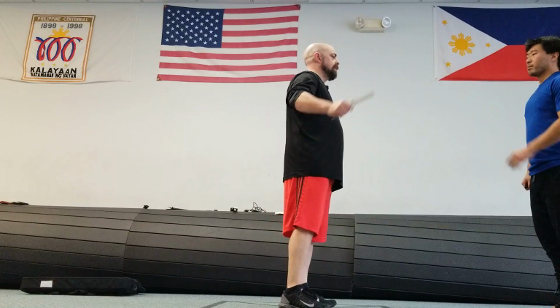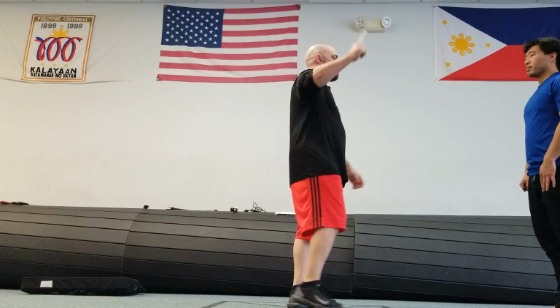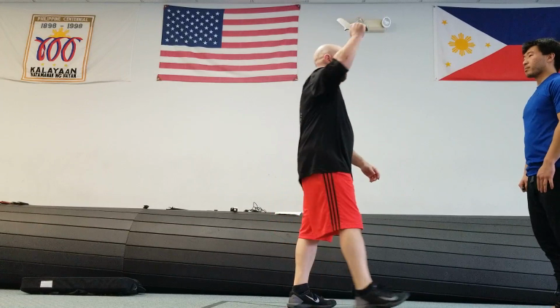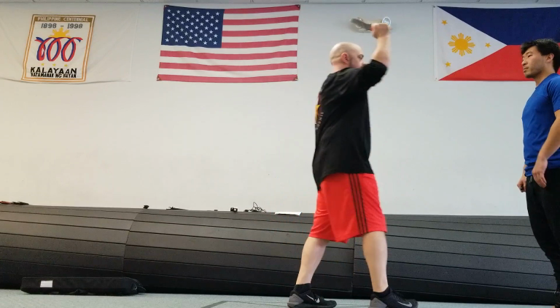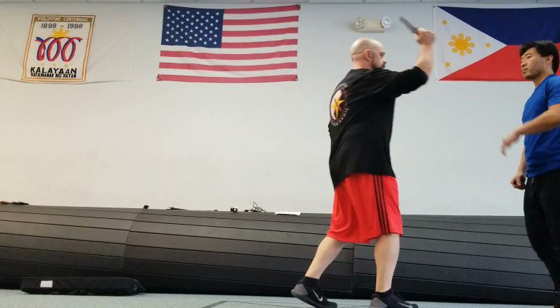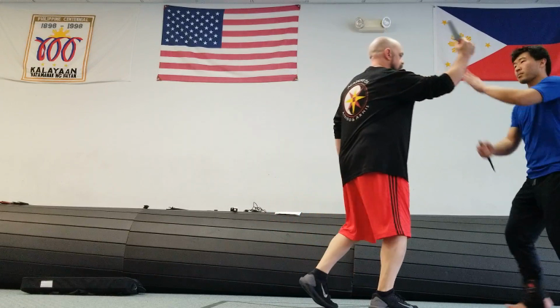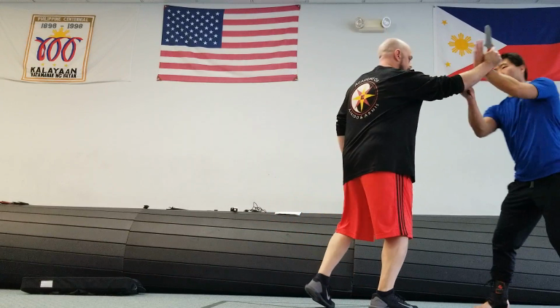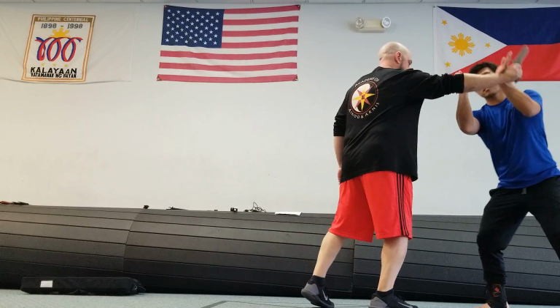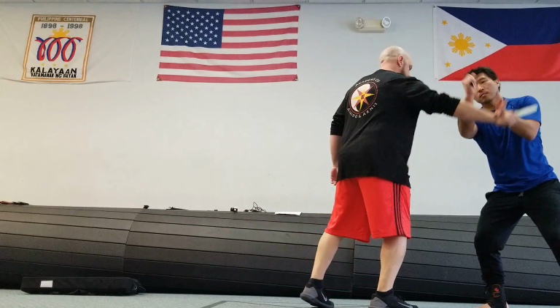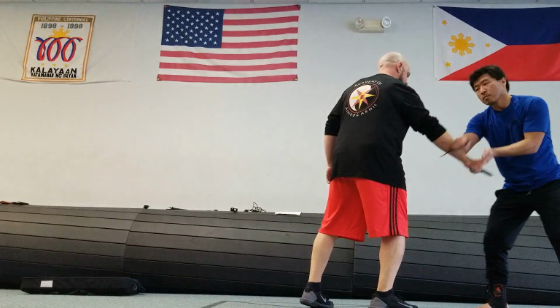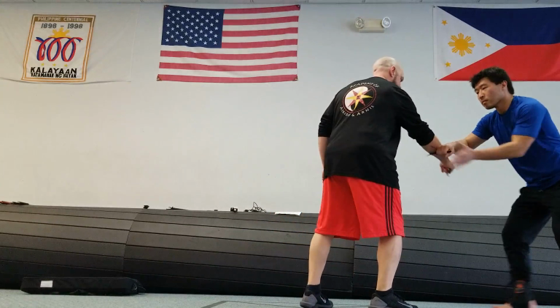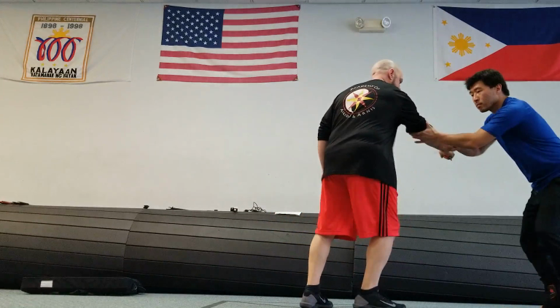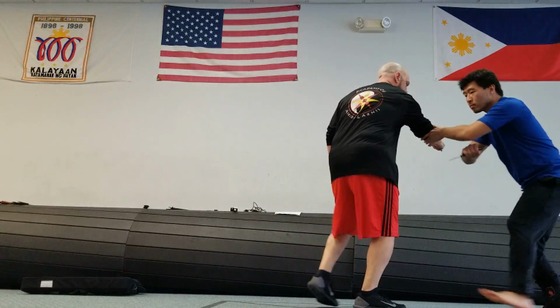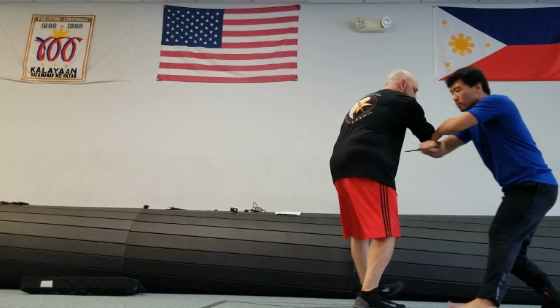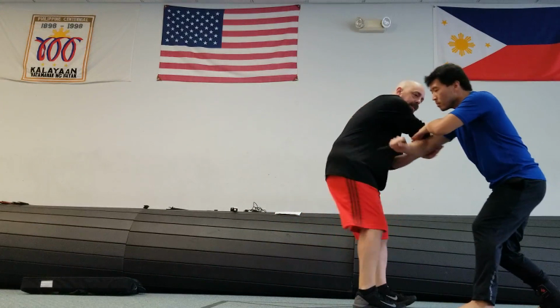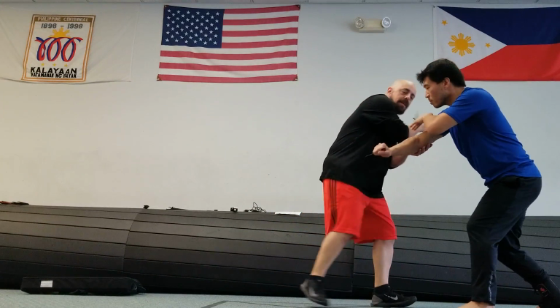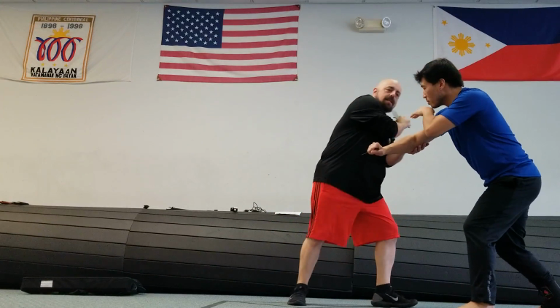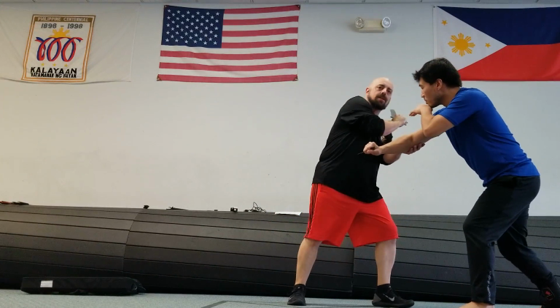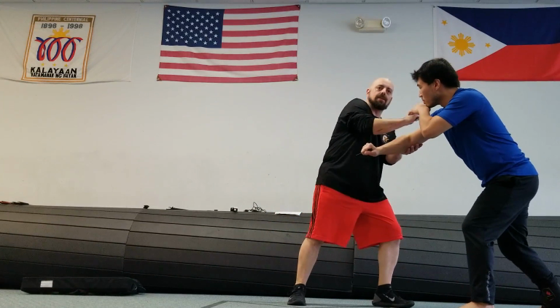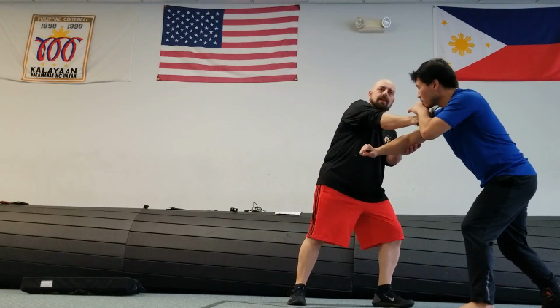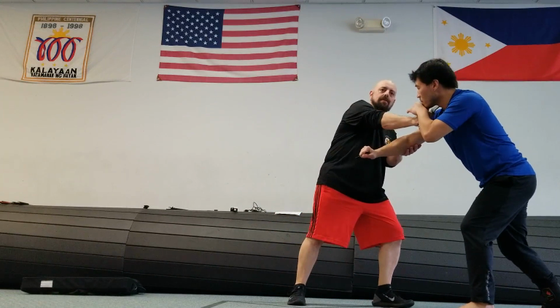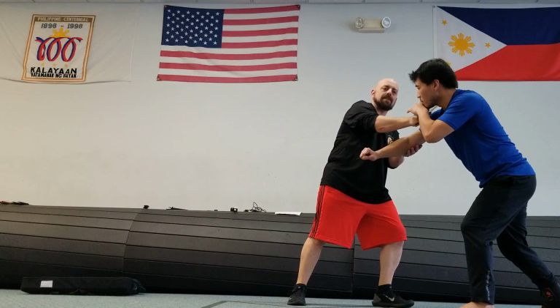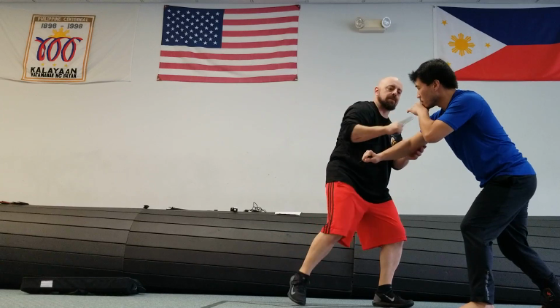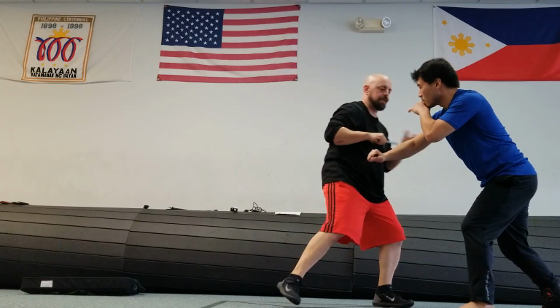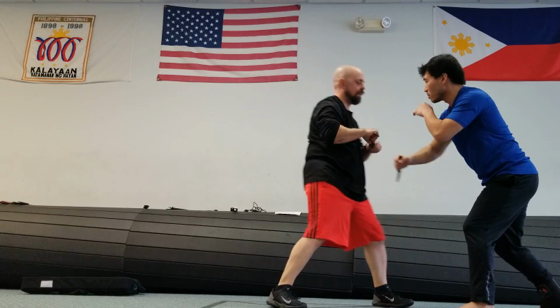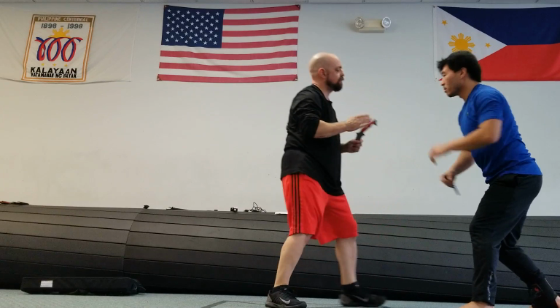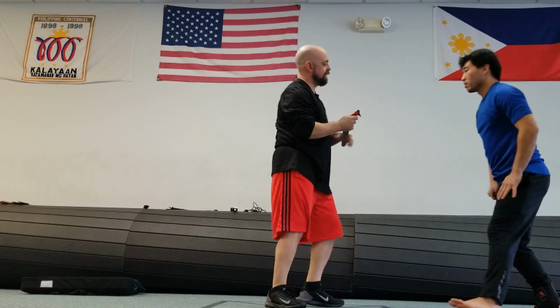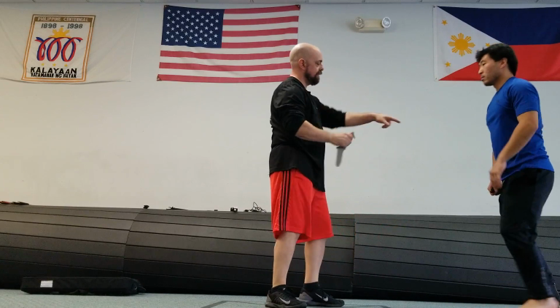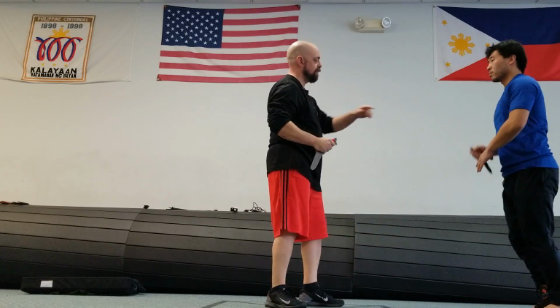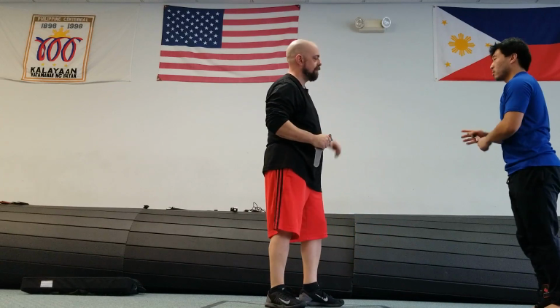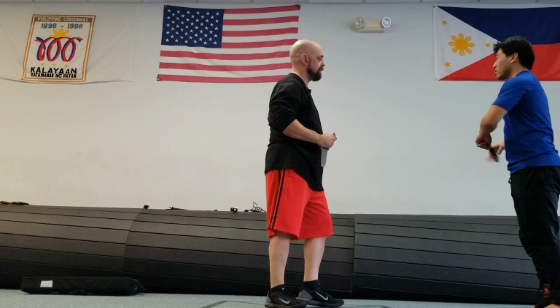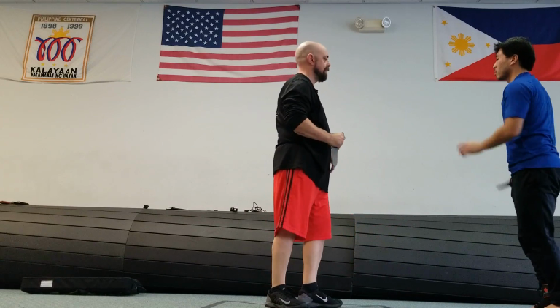So we're doing the technique here. He passes, he checks this up, I turn, and I'm coming back to the throat. Switch that, you go to the other side.